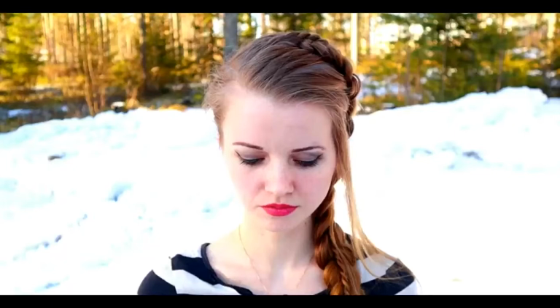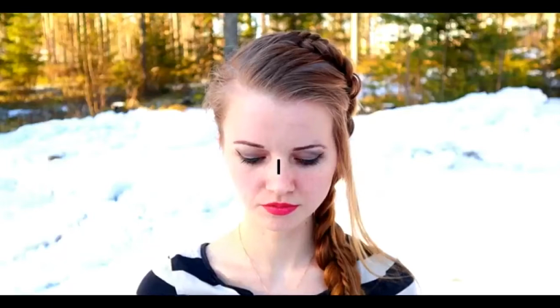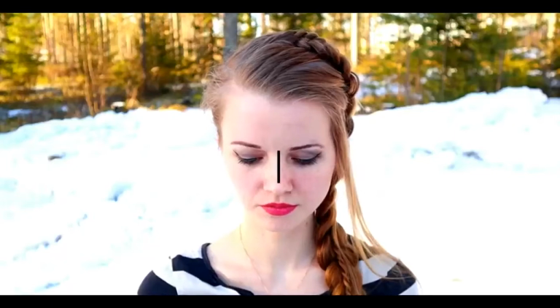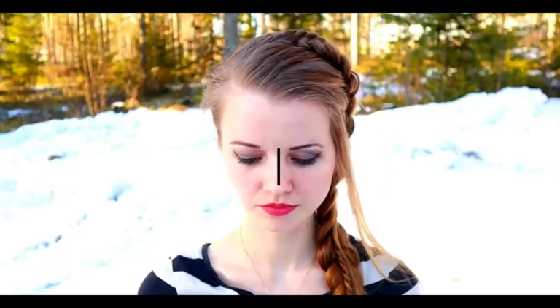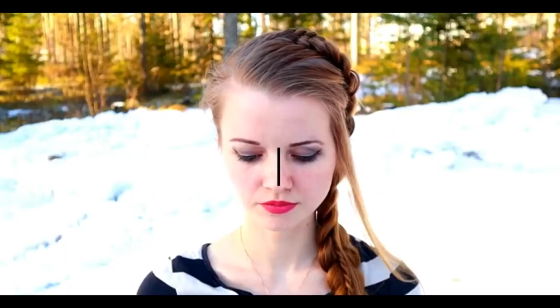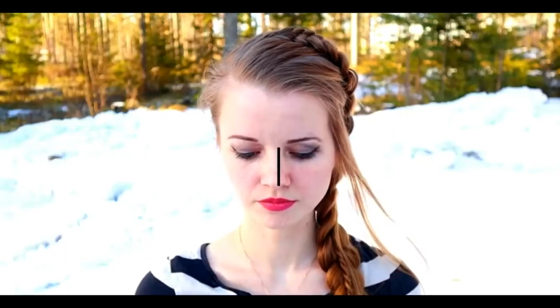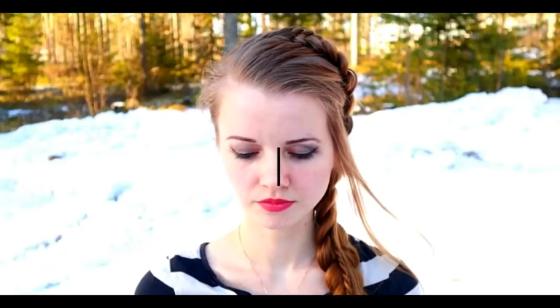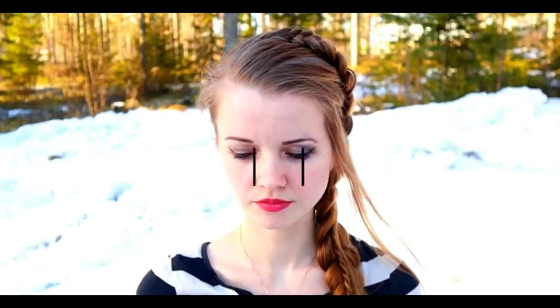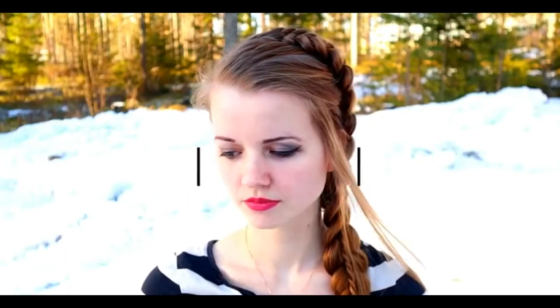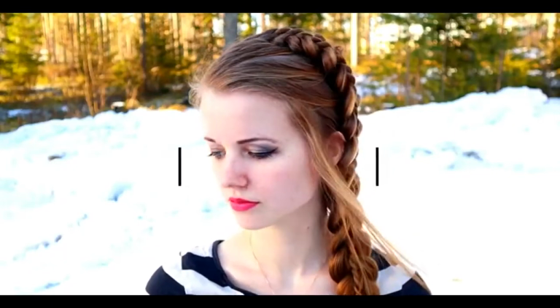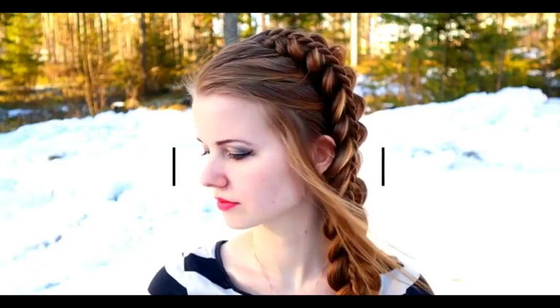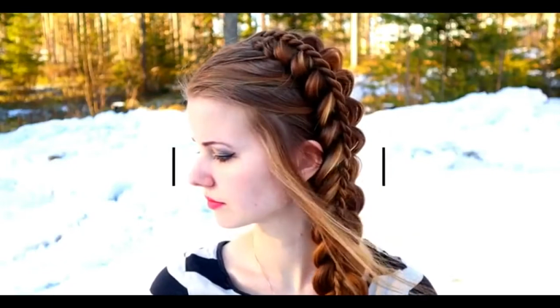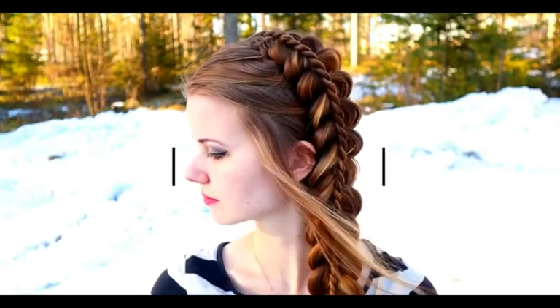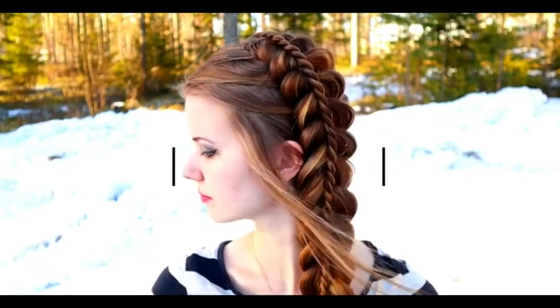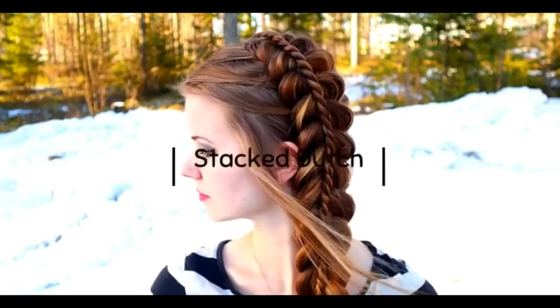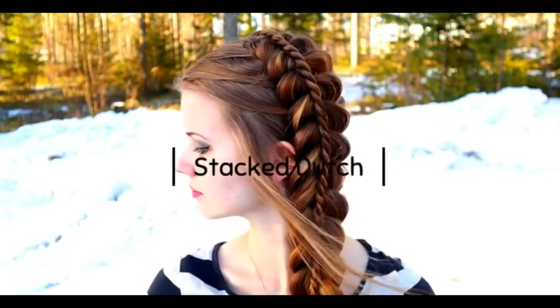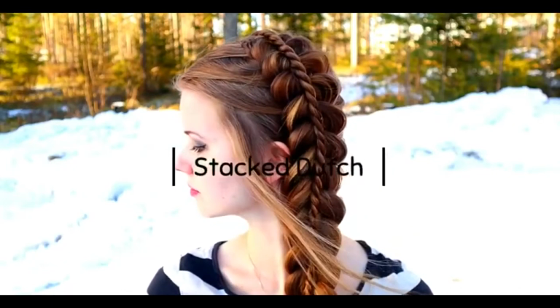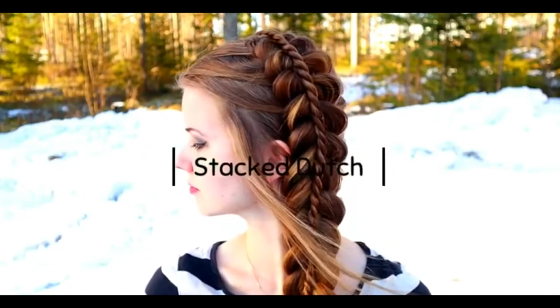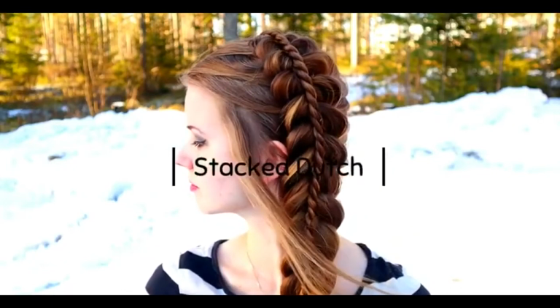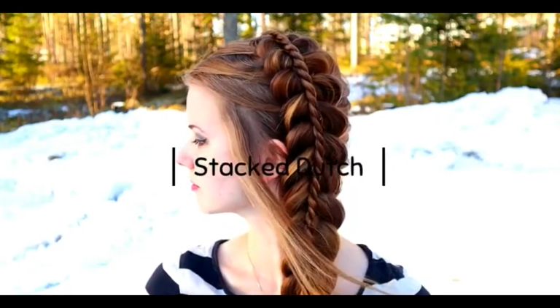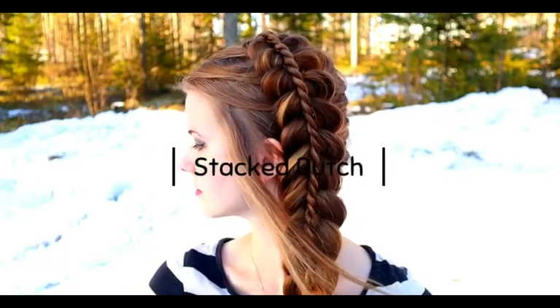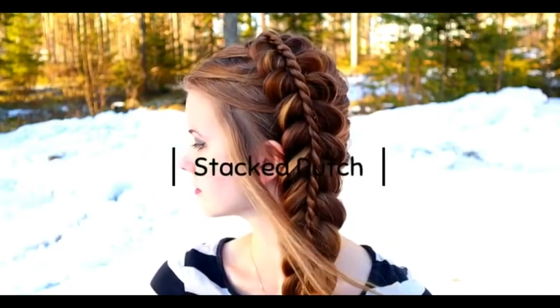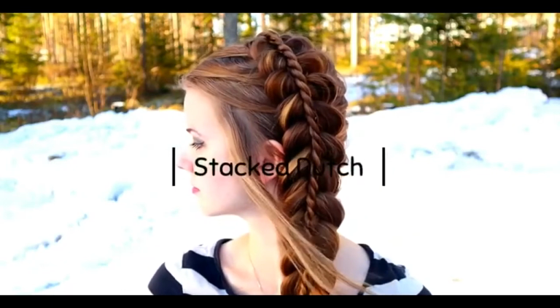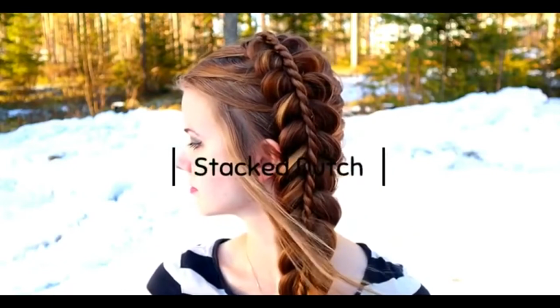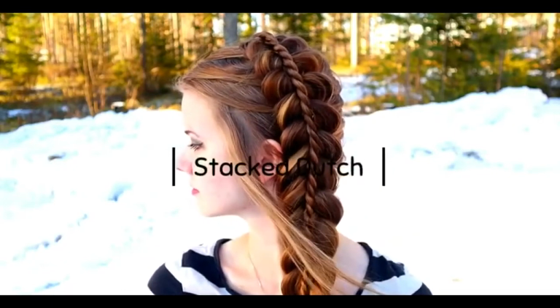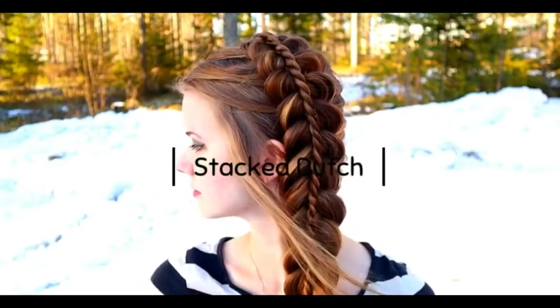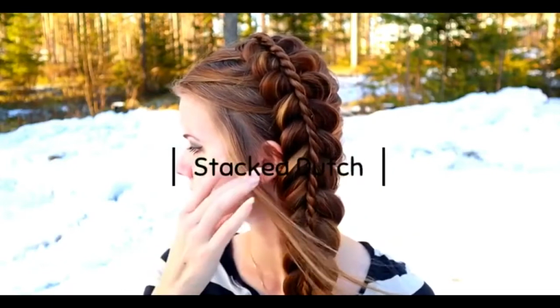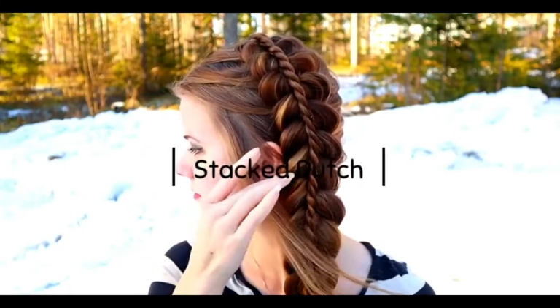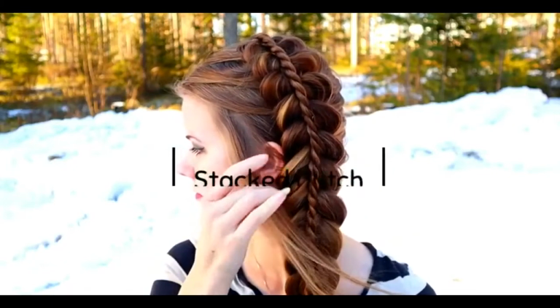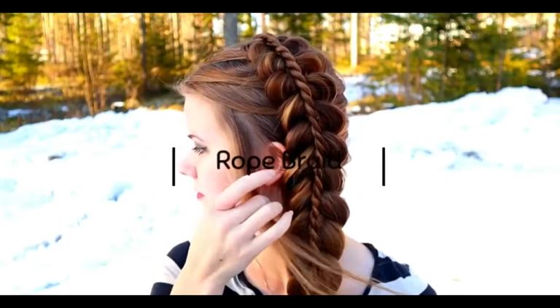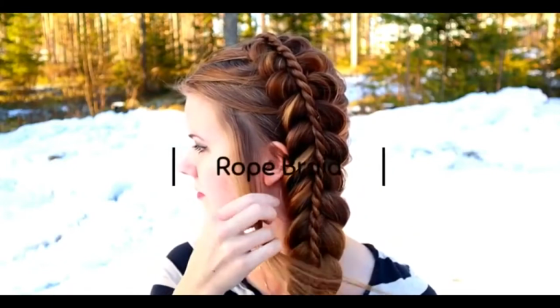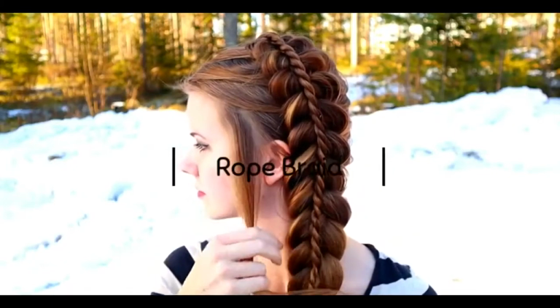Hi, in this video I will show you how to create this Tacket Dutch rope braid.